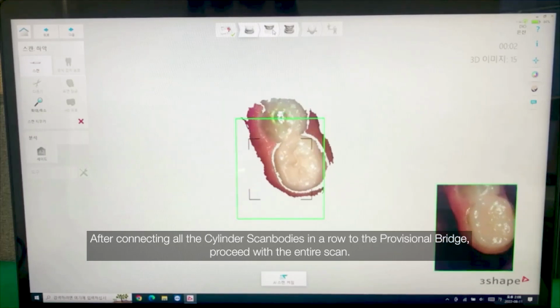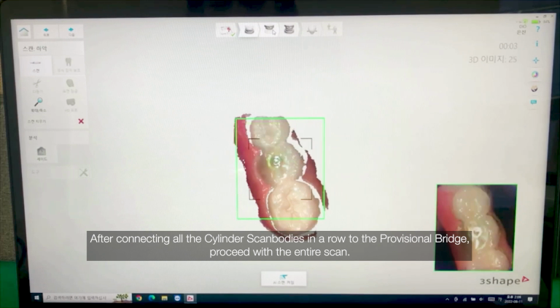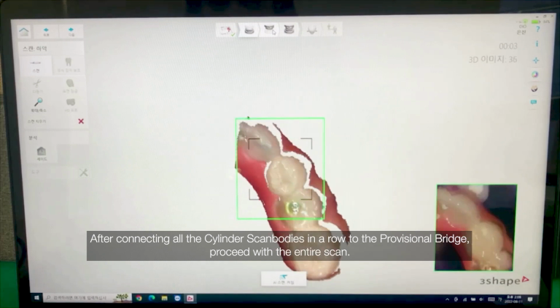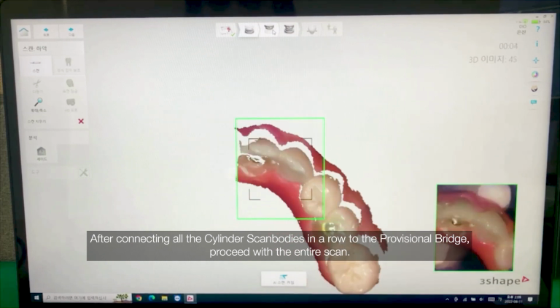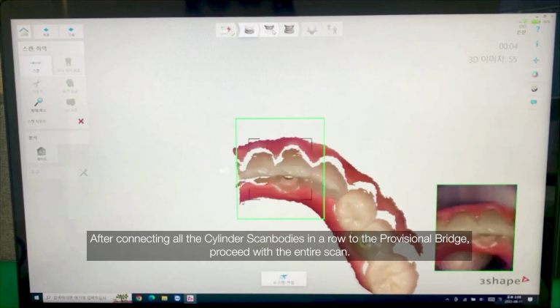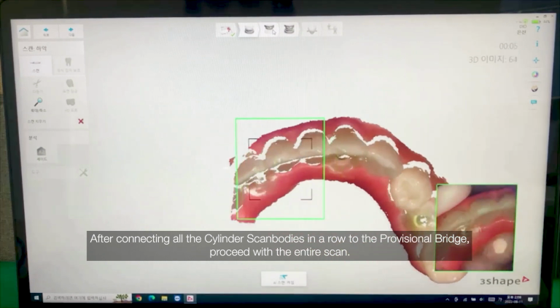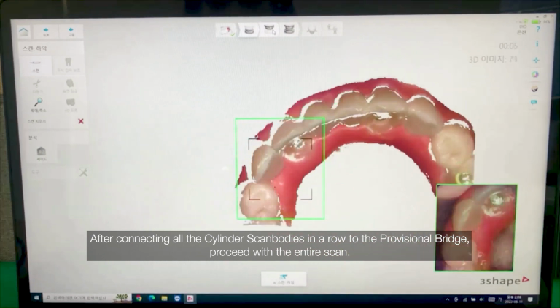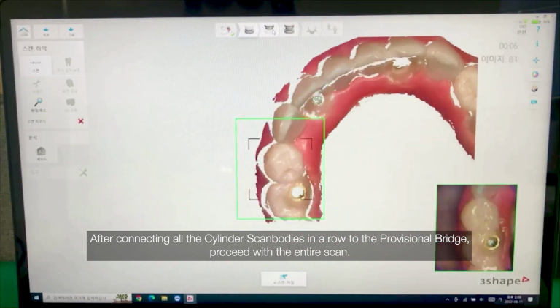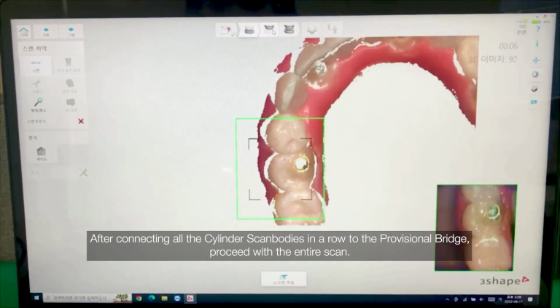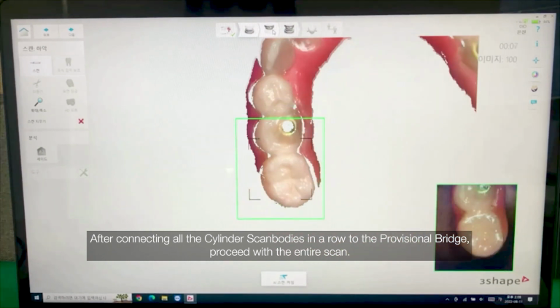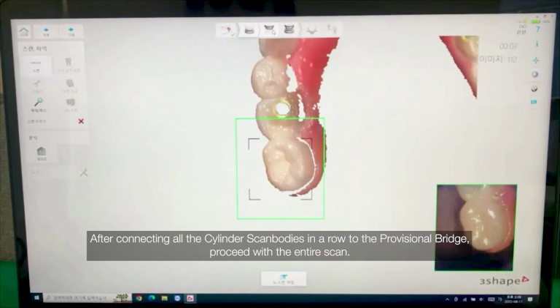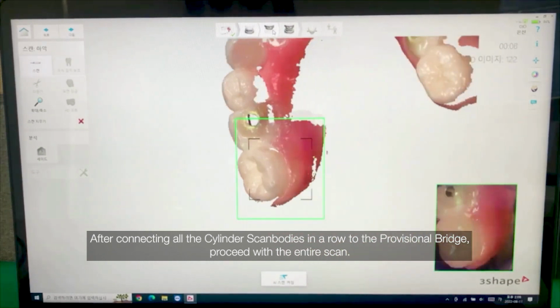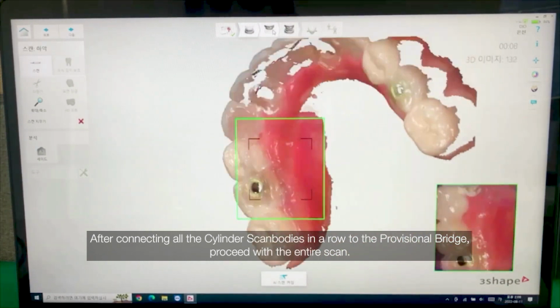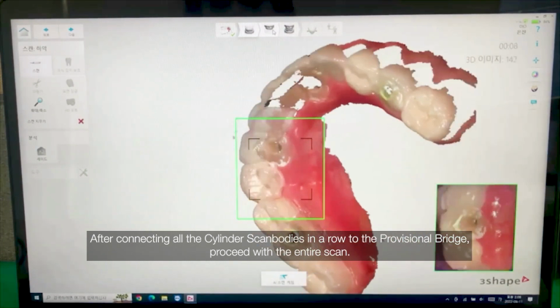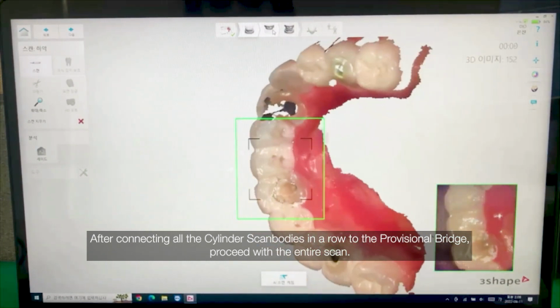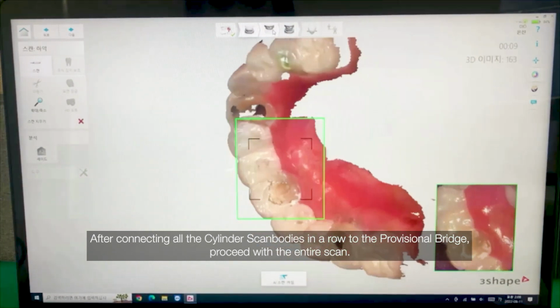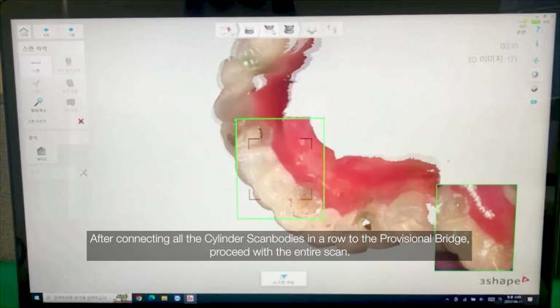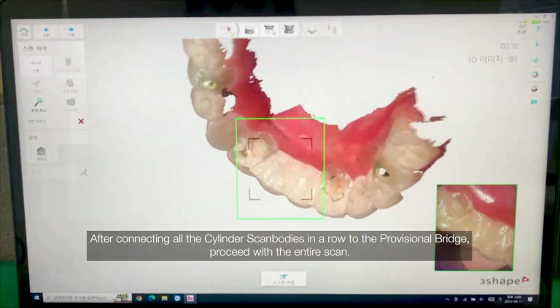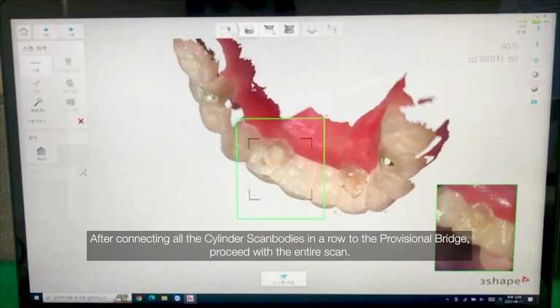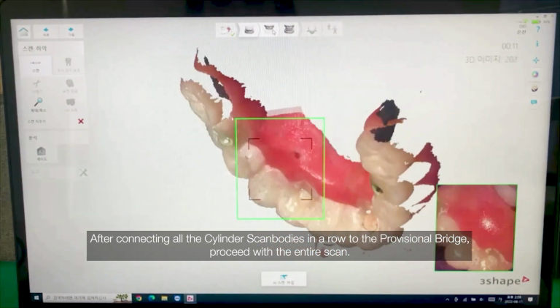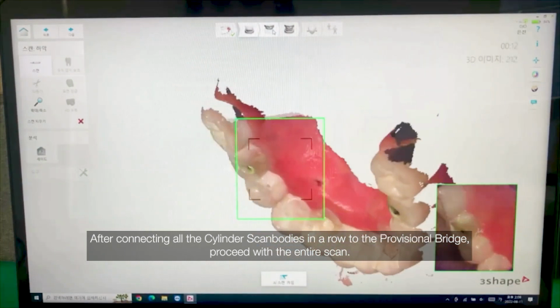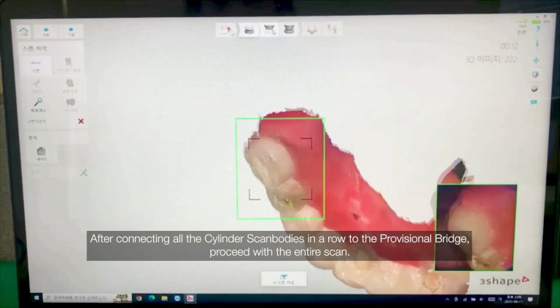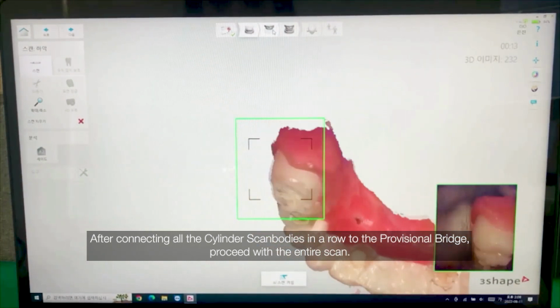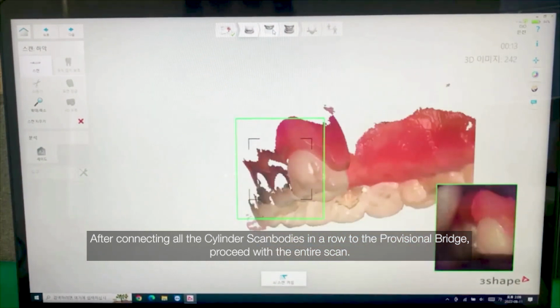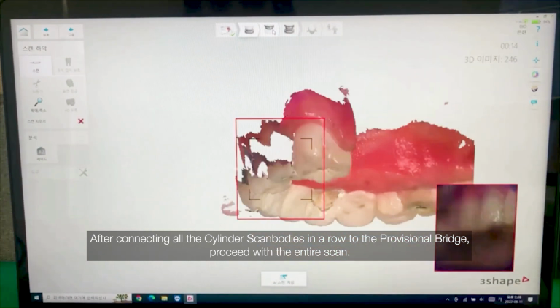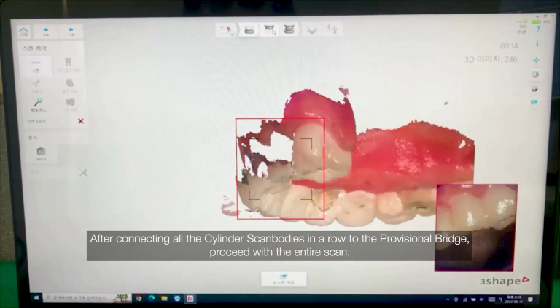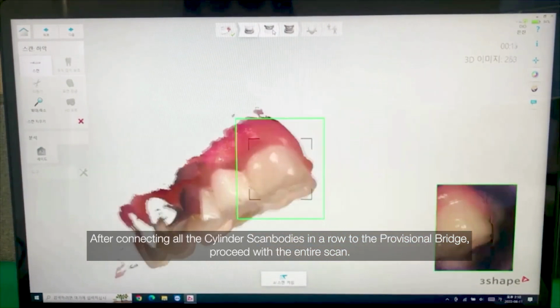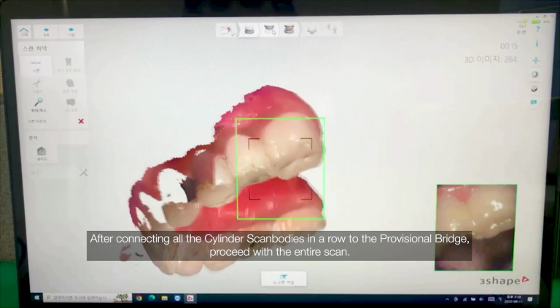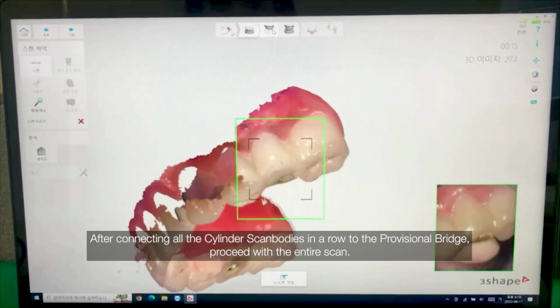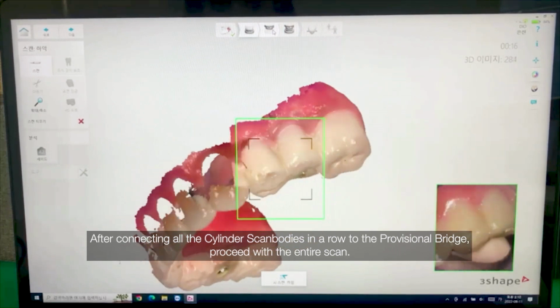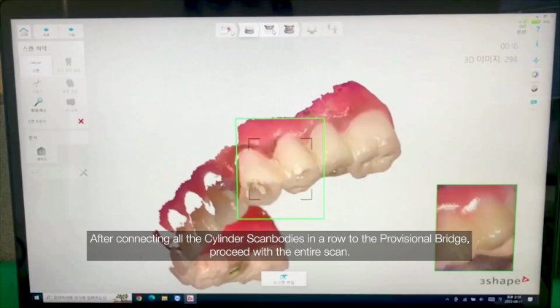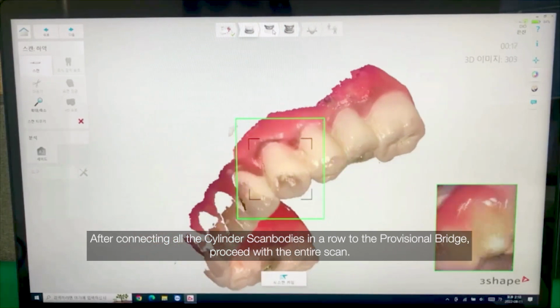After connecting all the cylinder scan bodies in a row to the provisional bridge, proceed with the entire scan.